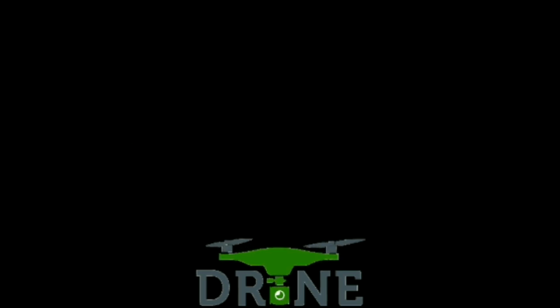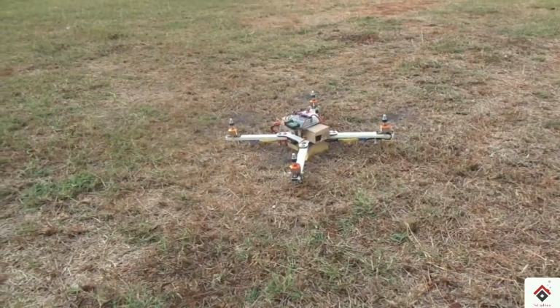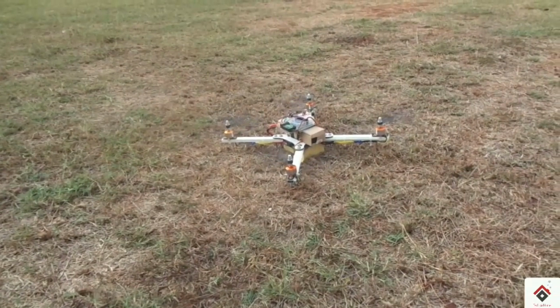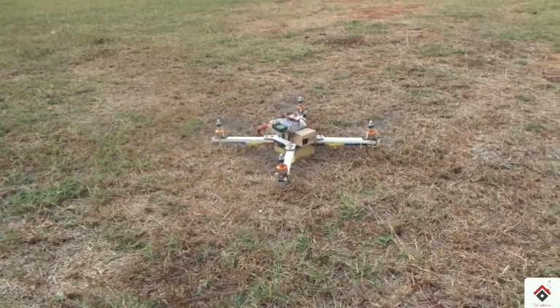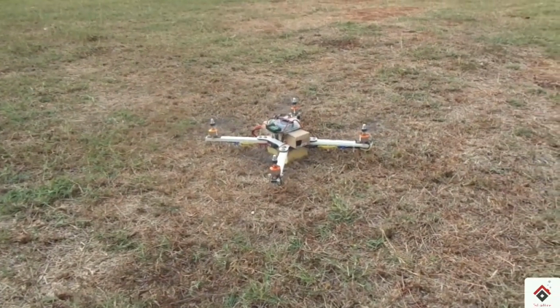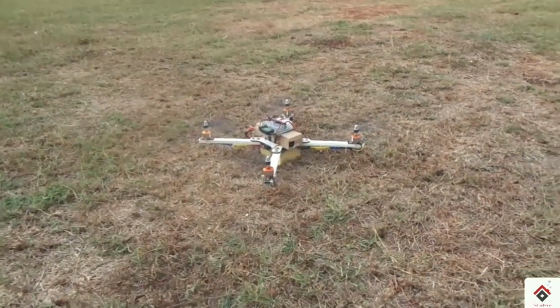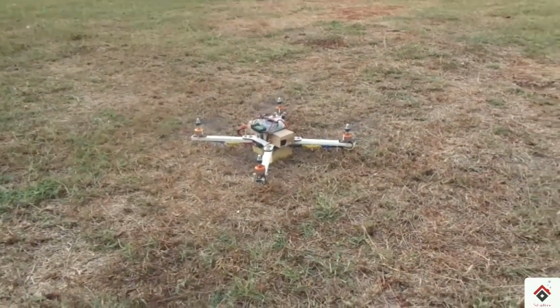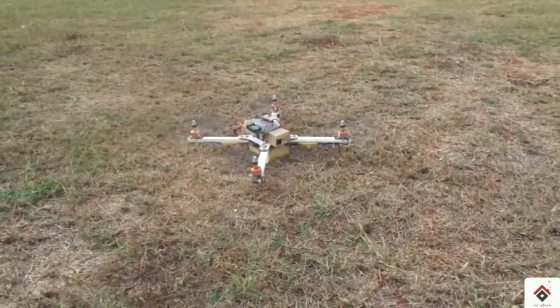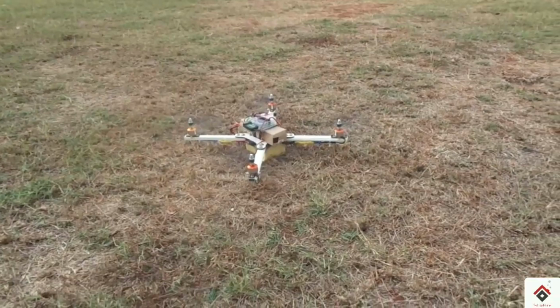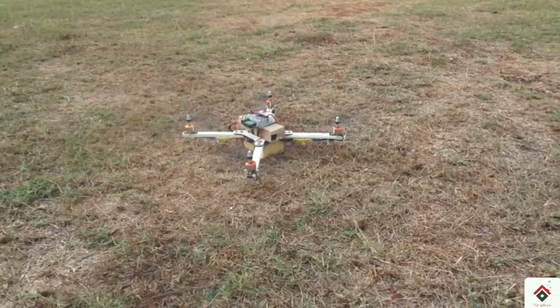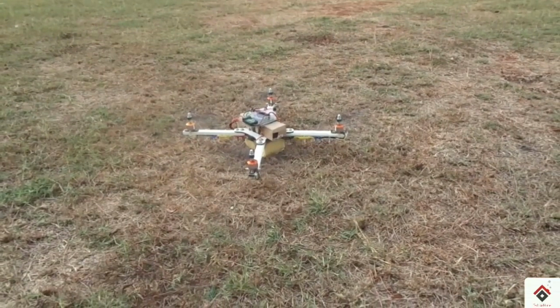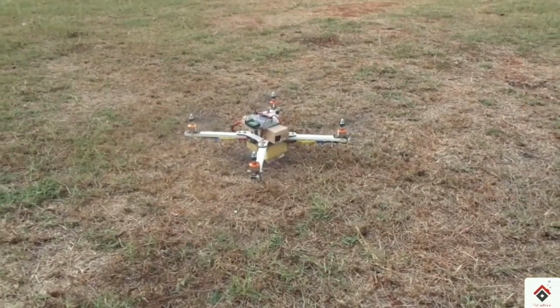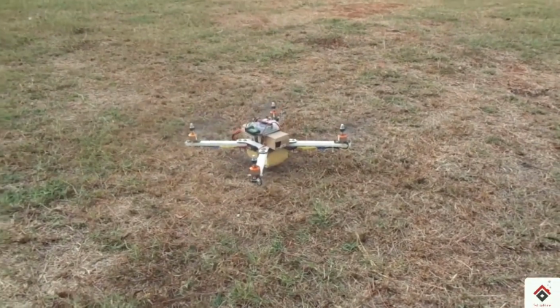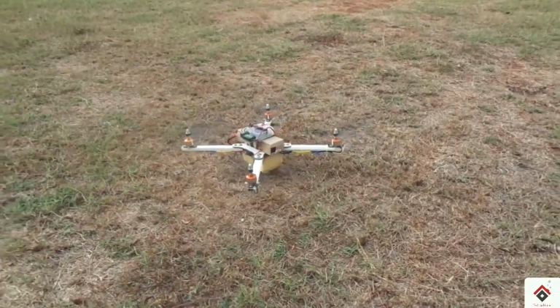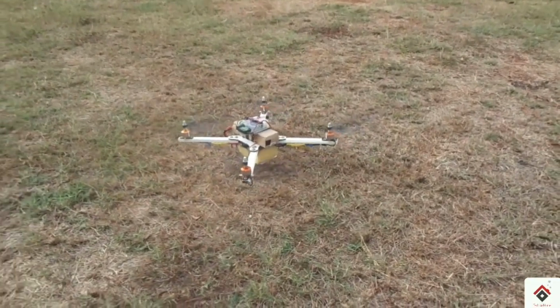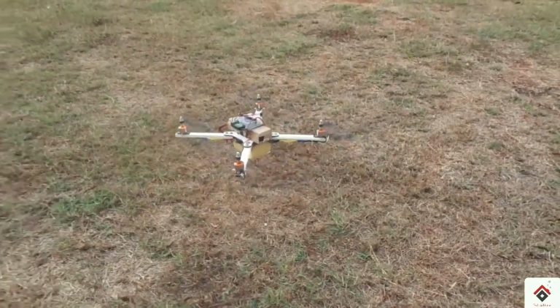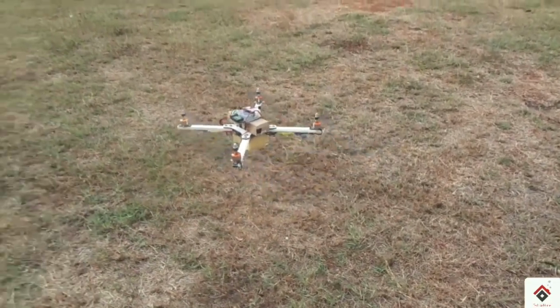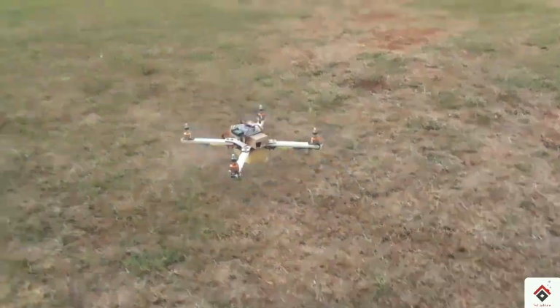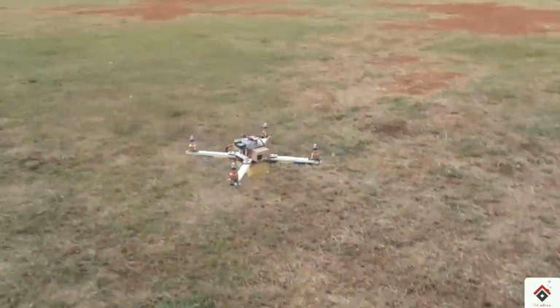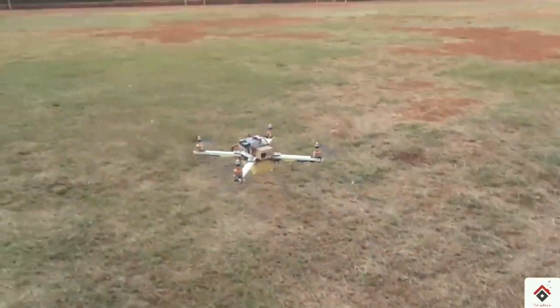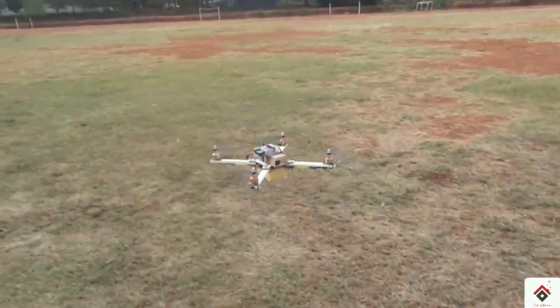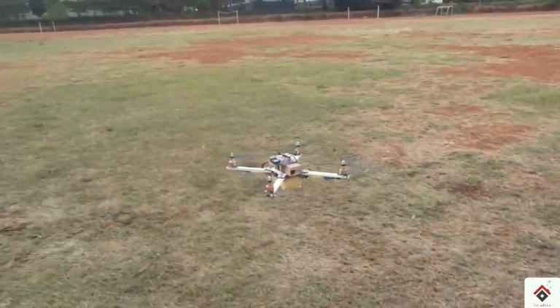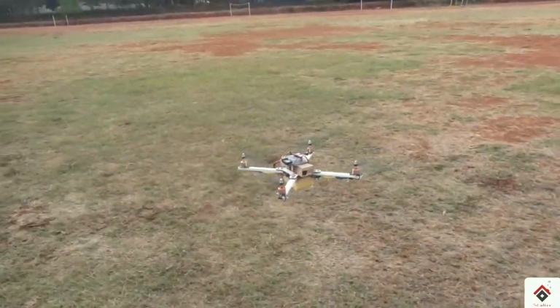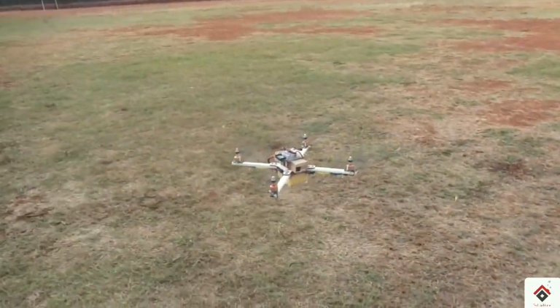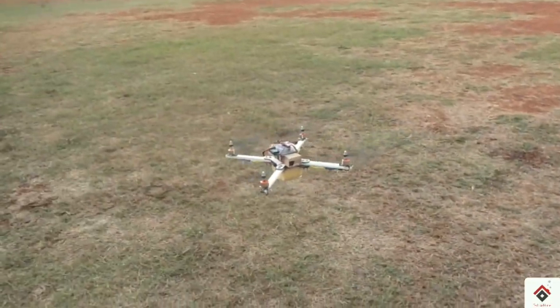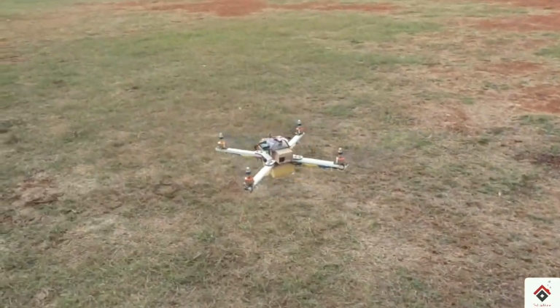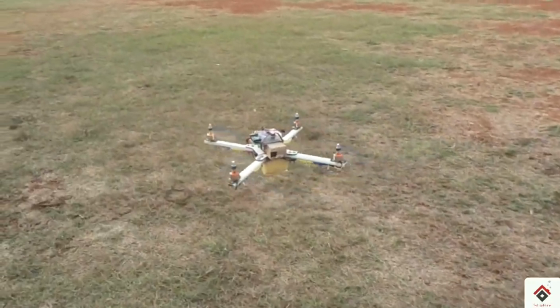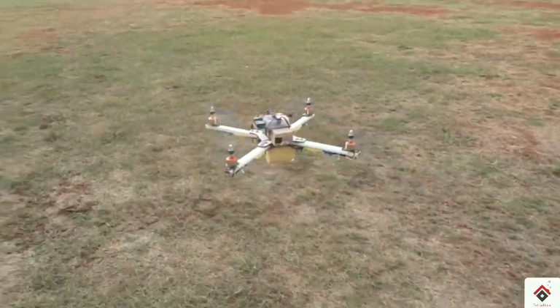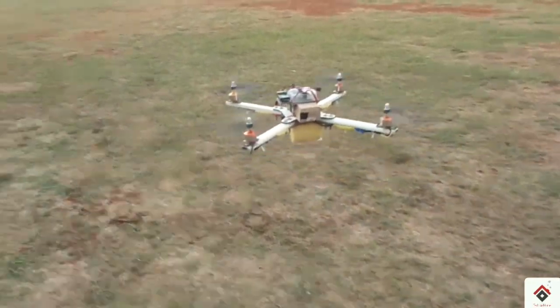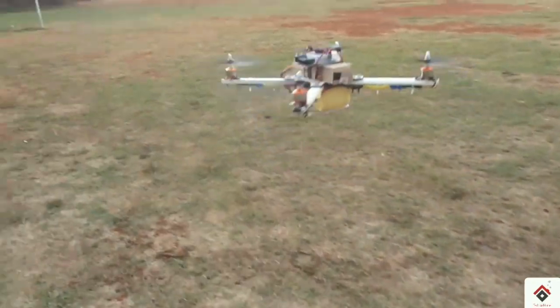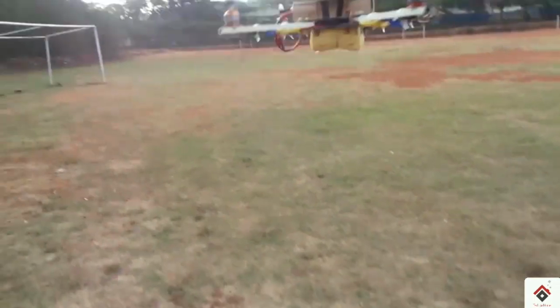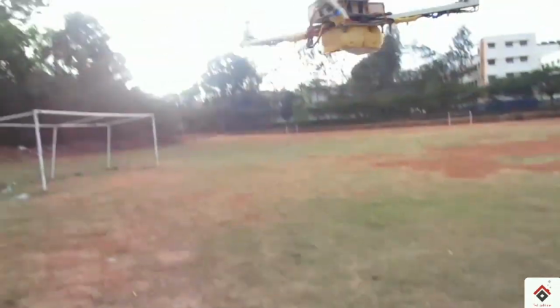Hi guys, welcome back to another video. Today I'll show you some of our amazing homemade drone experiments that we have made in our channel.